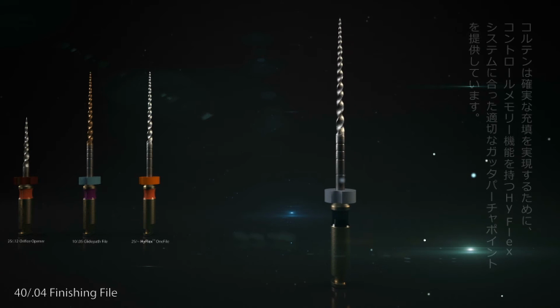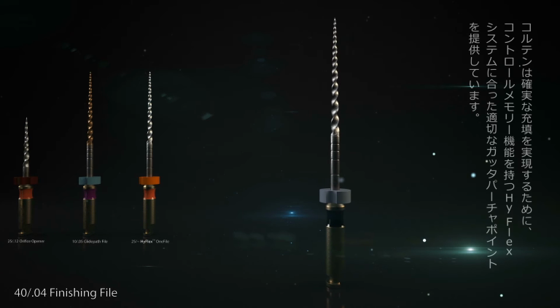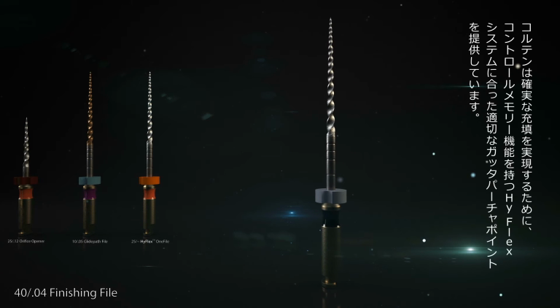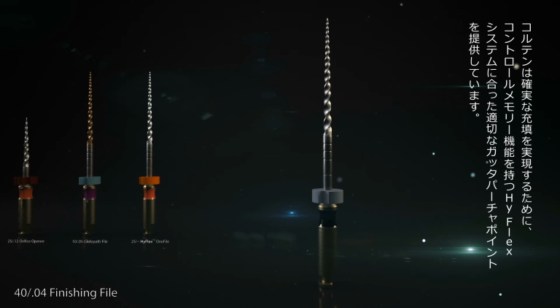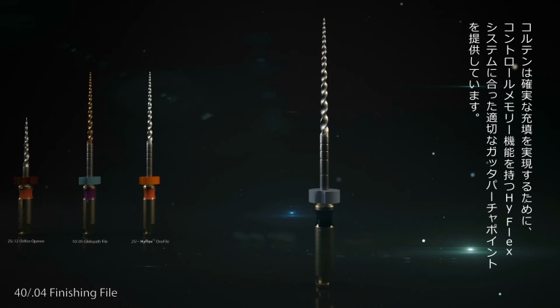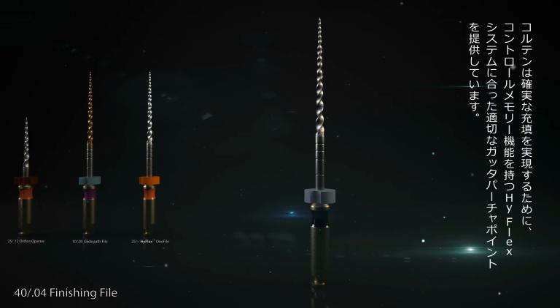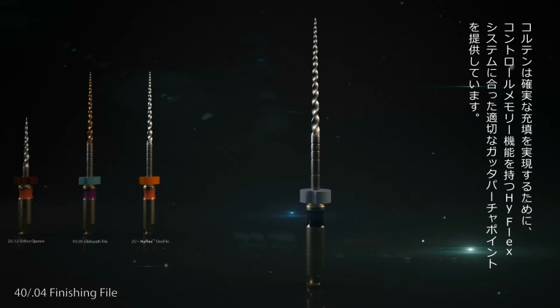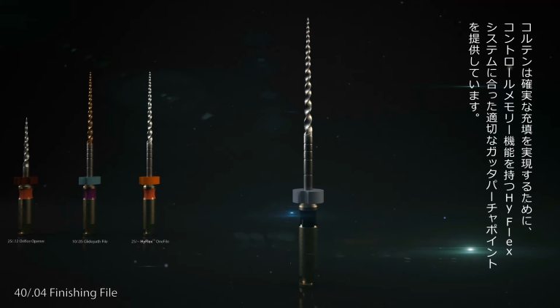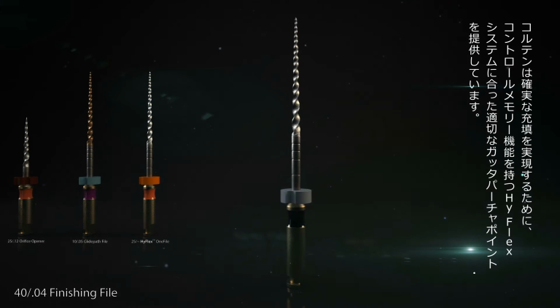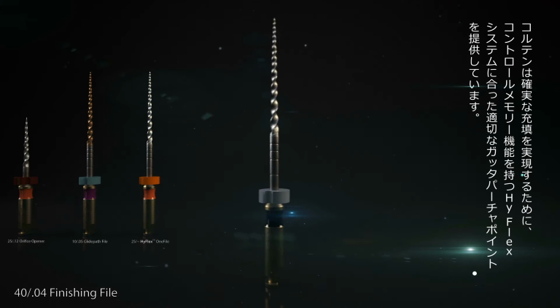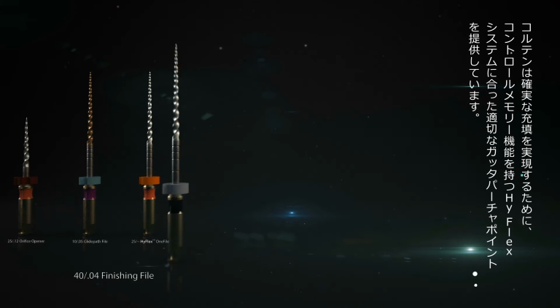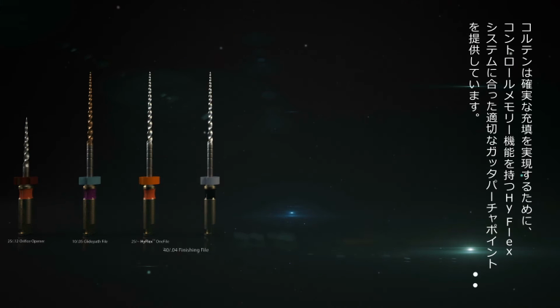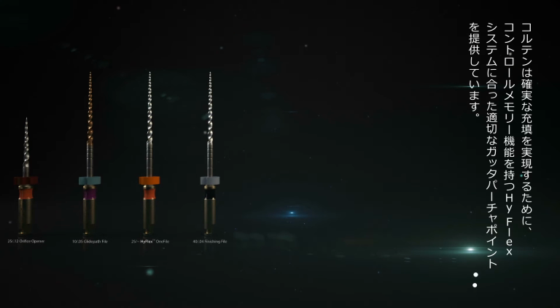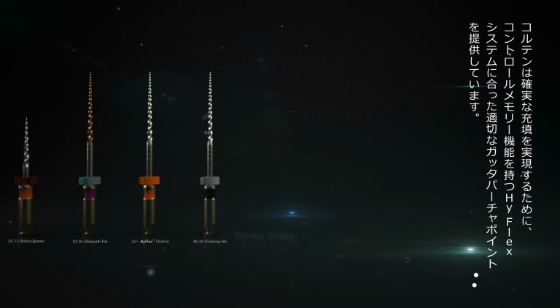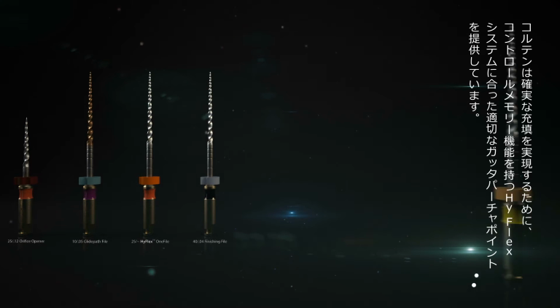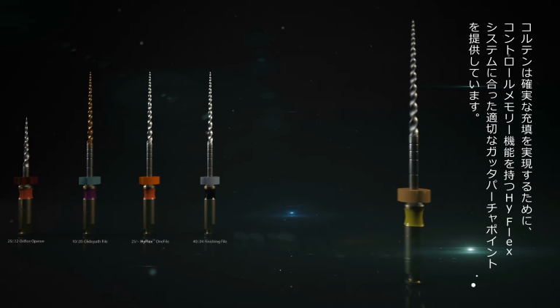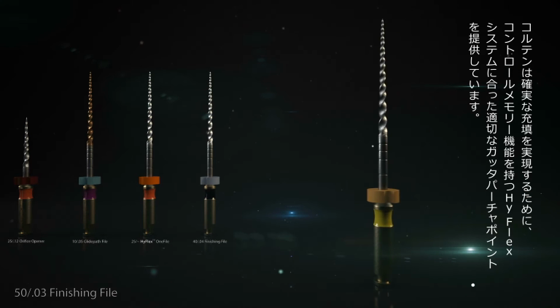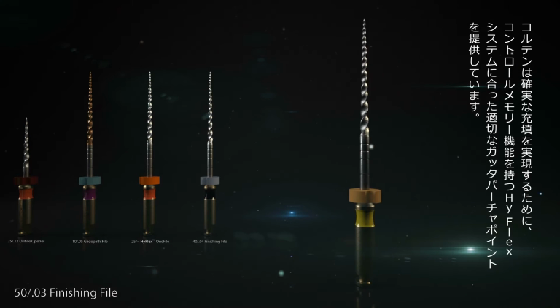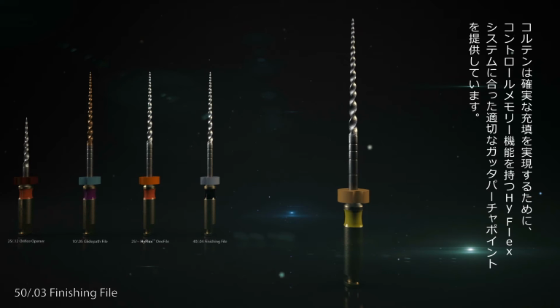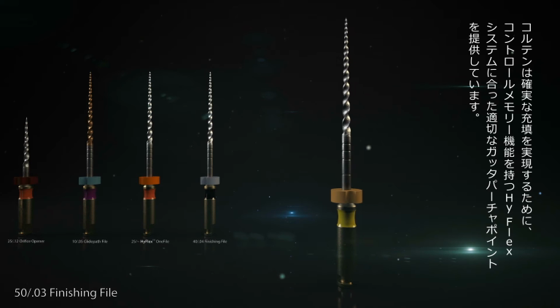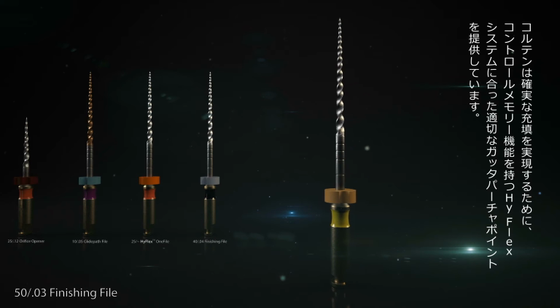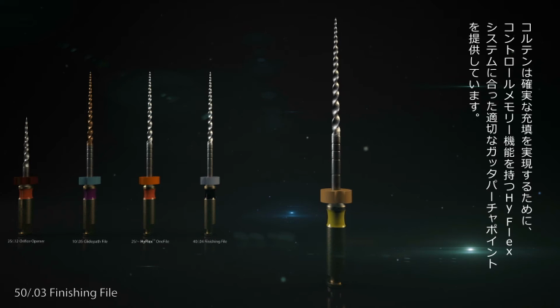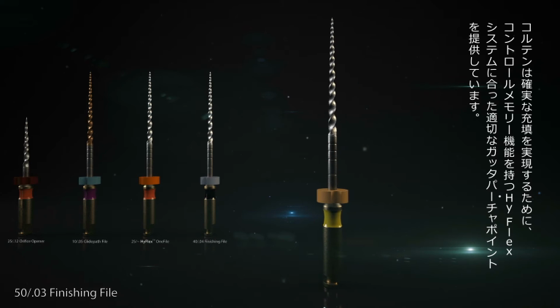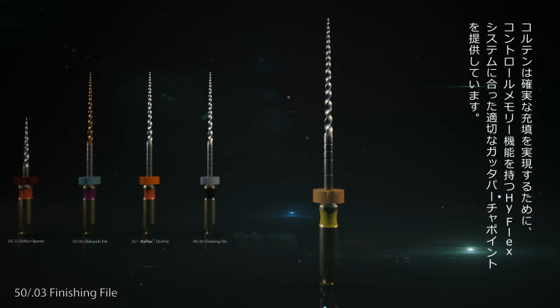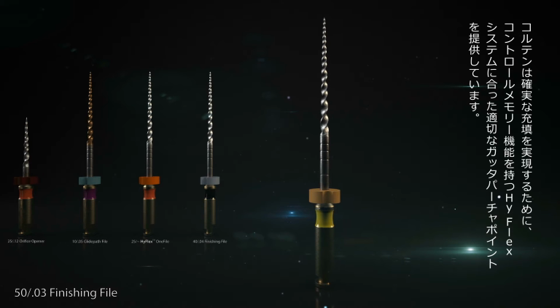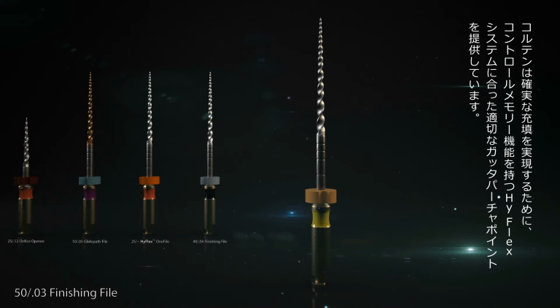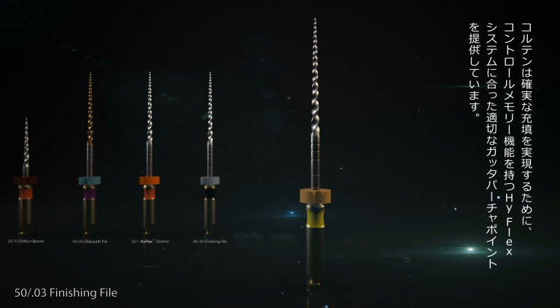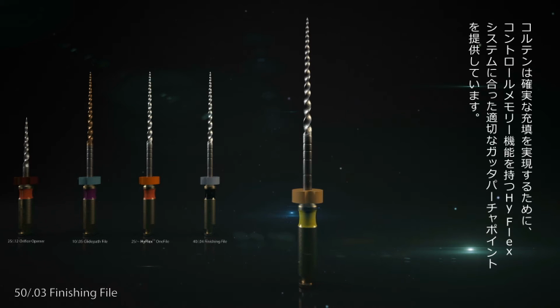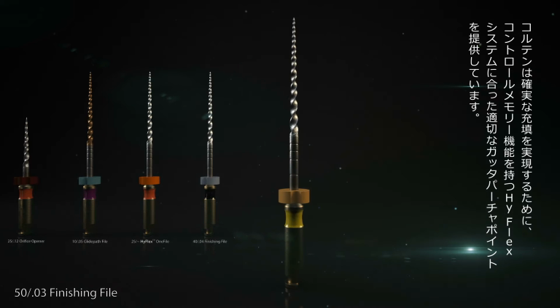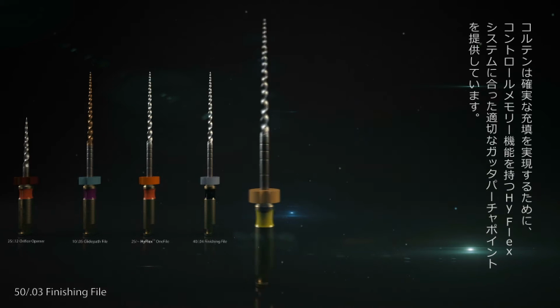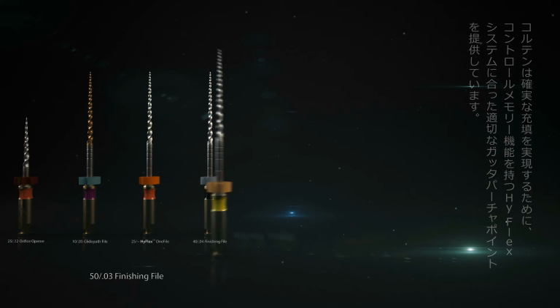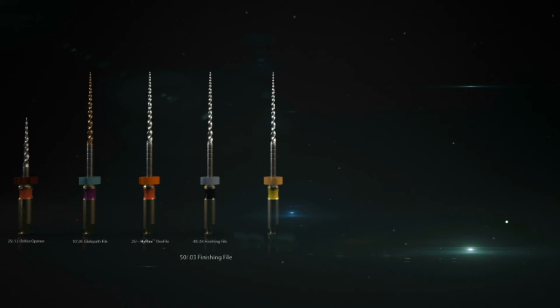Matching the versatile HyFlex files, Coltene of course also offers suitable Gutta Percha tips to ensure optimal obturation.